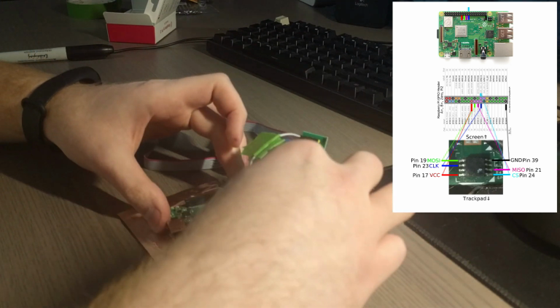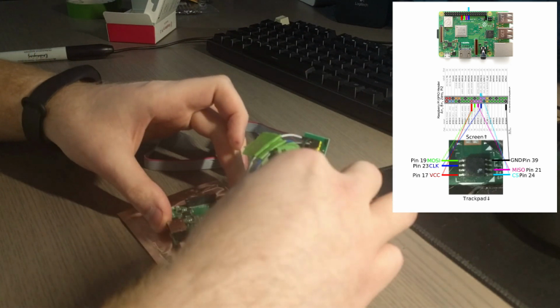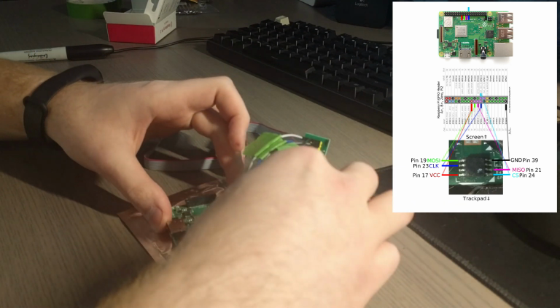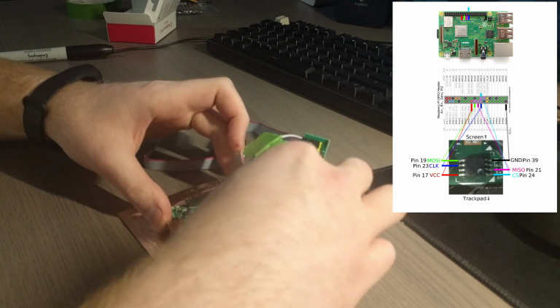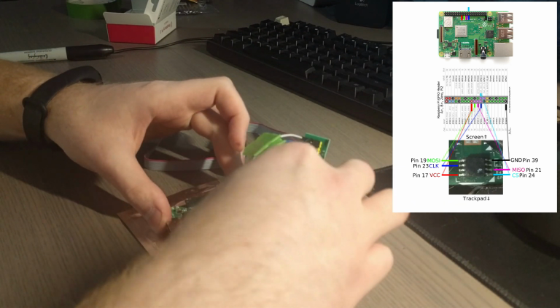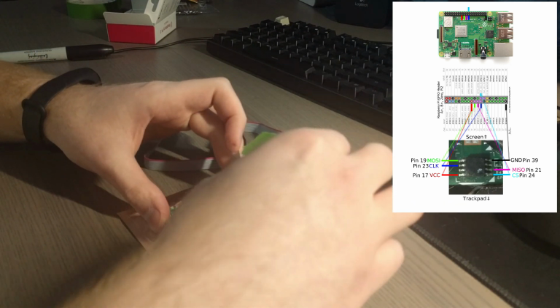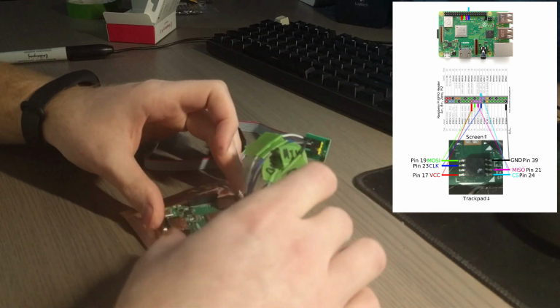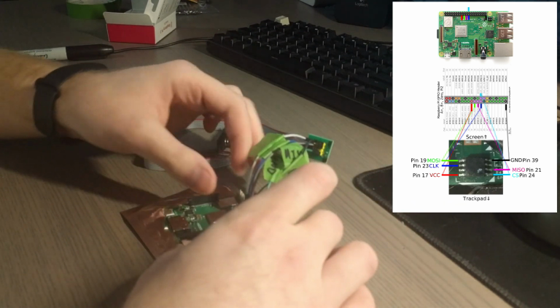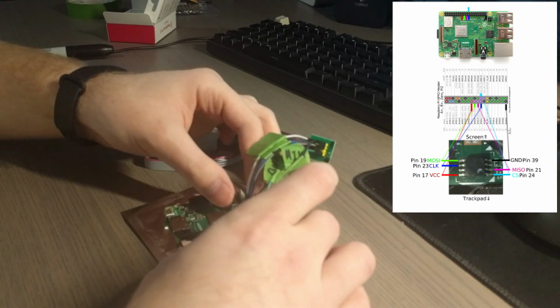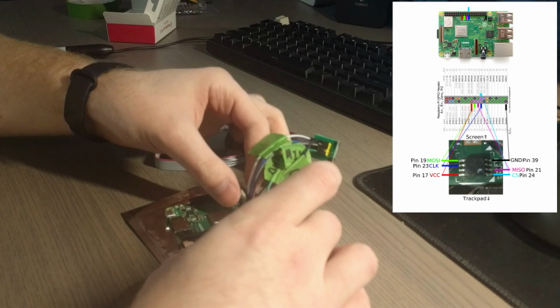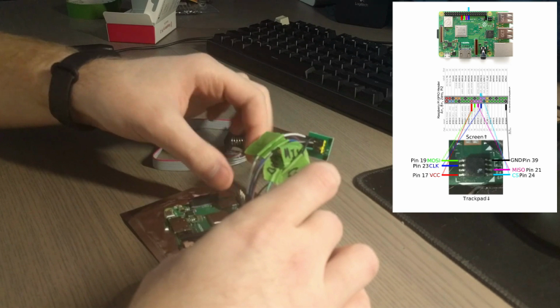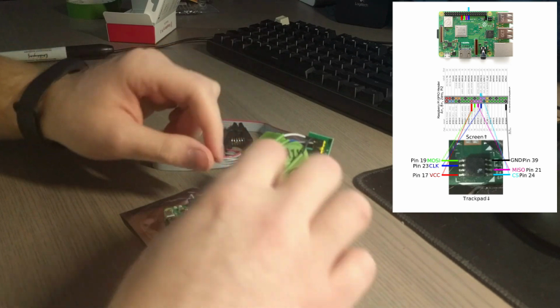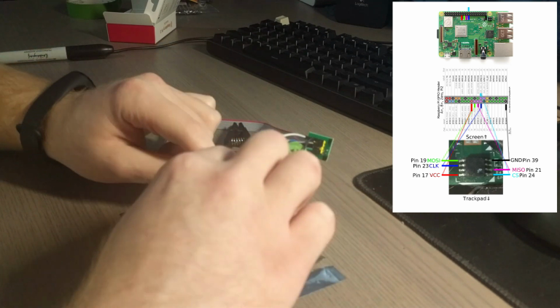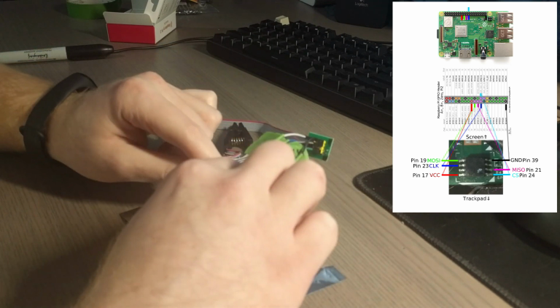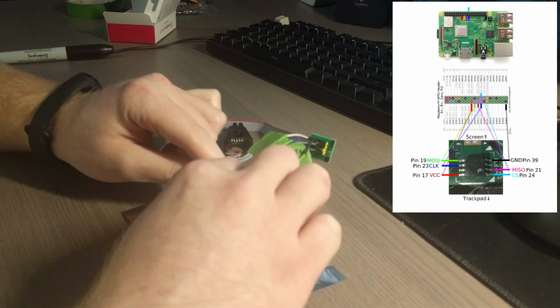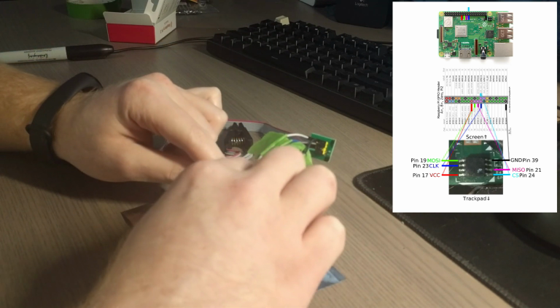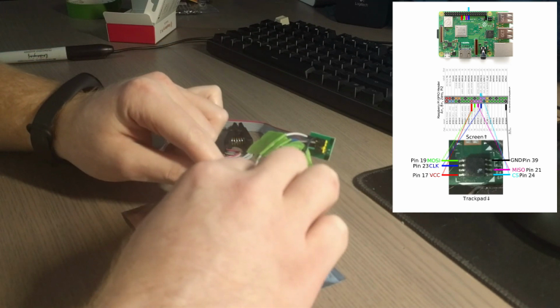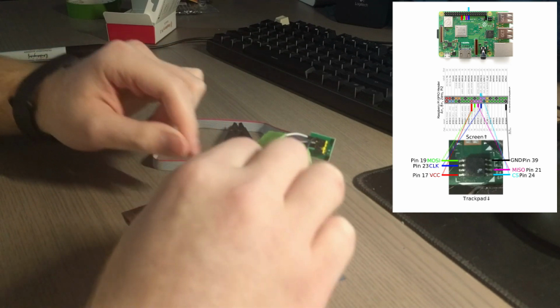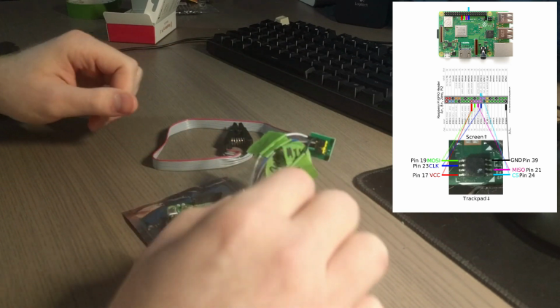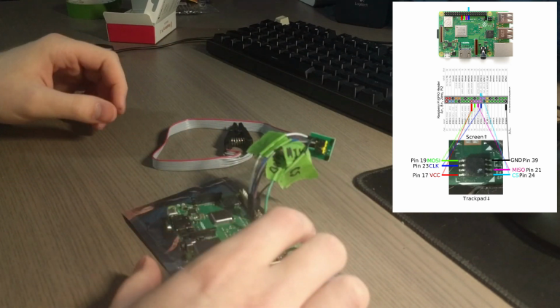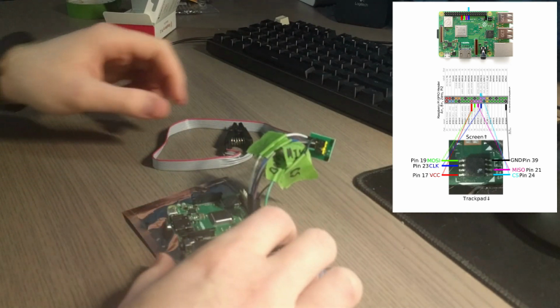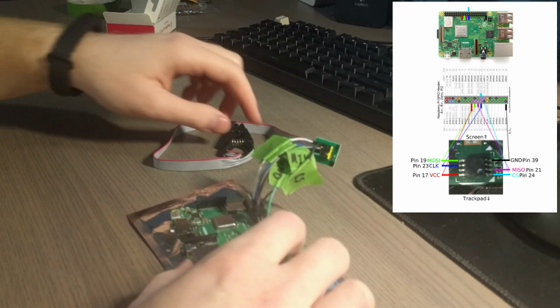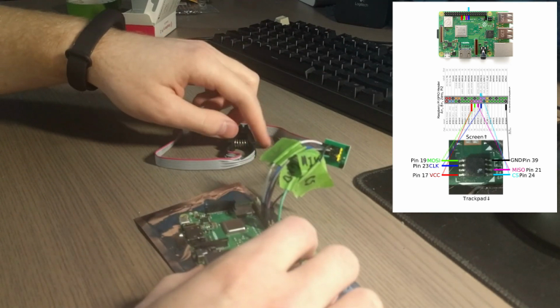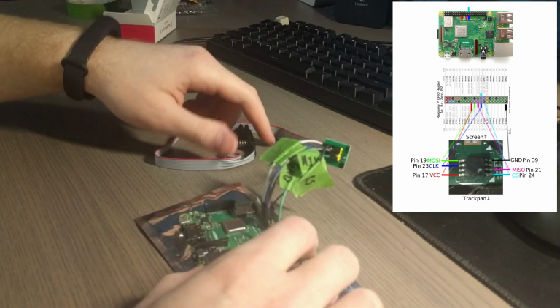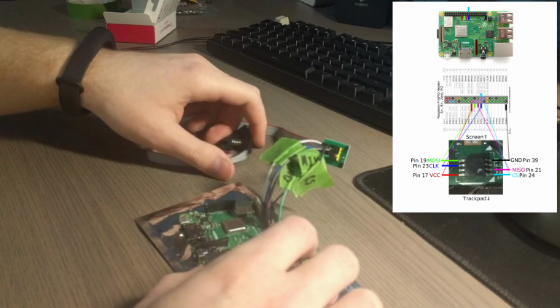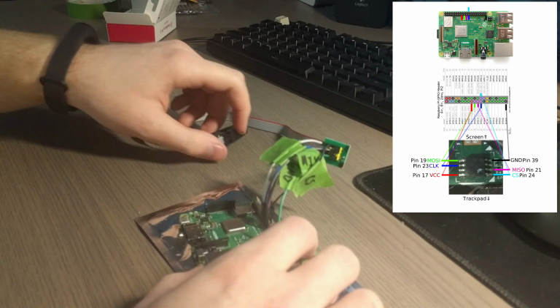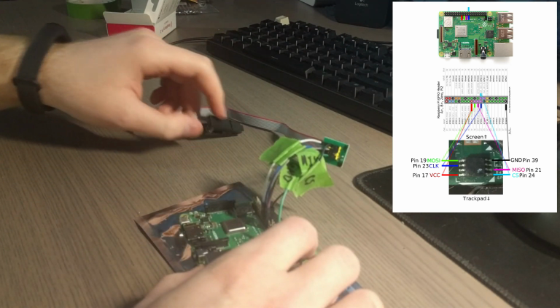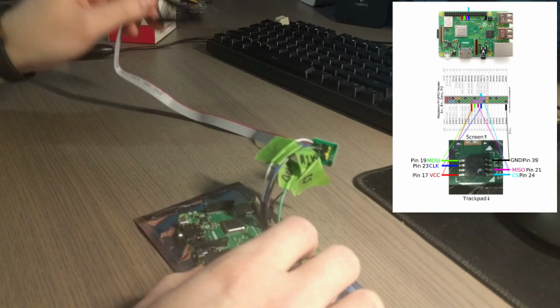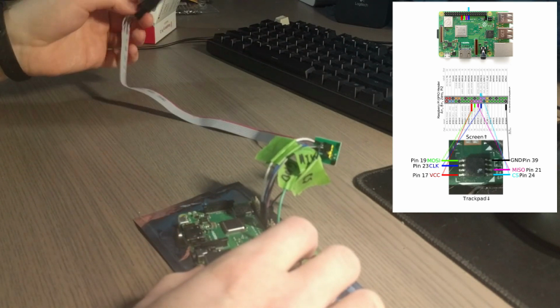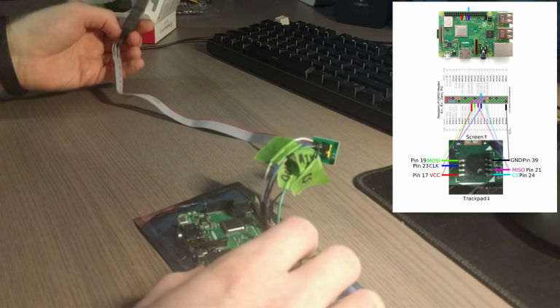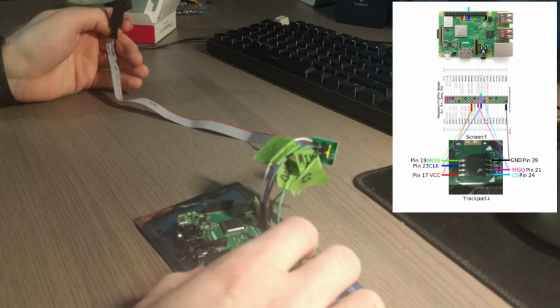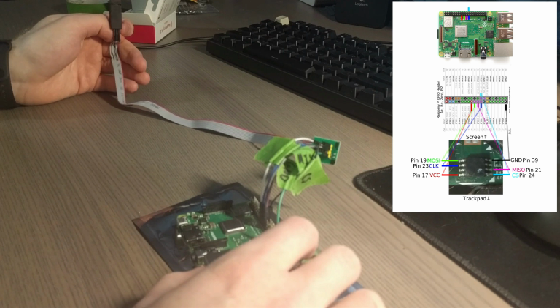Be sure to get all of the pins in the correct spots. Don't rush it — you can break something. Do not rush.